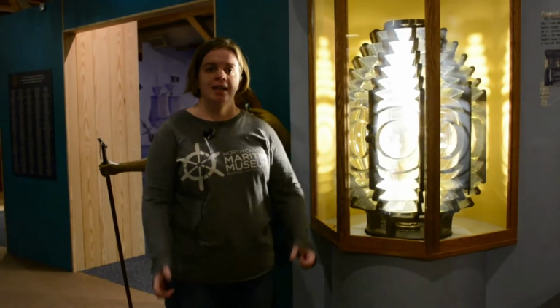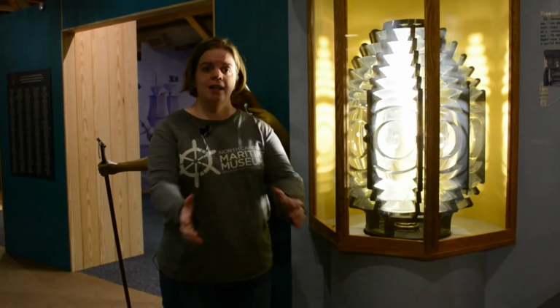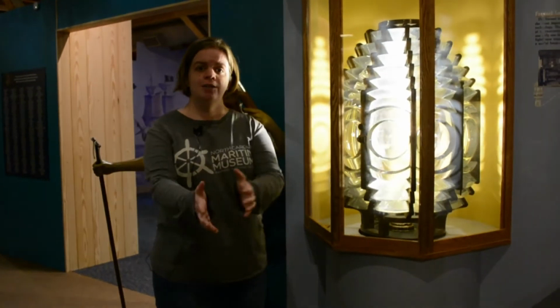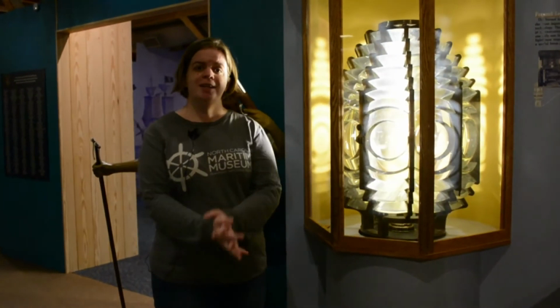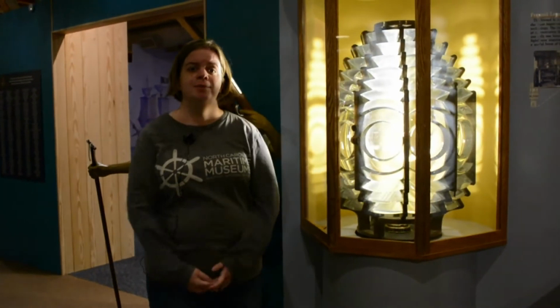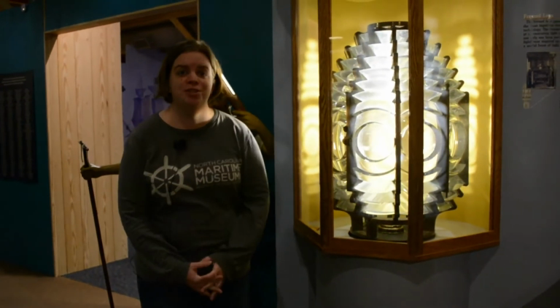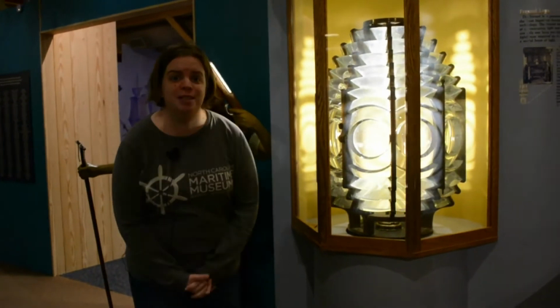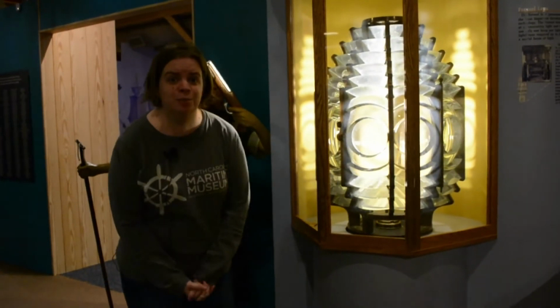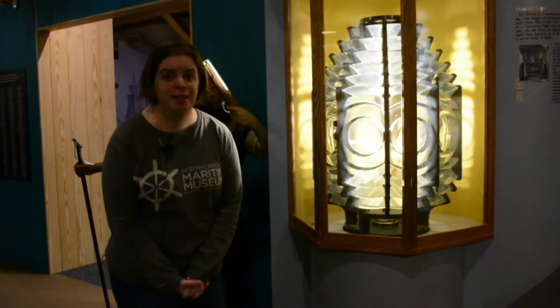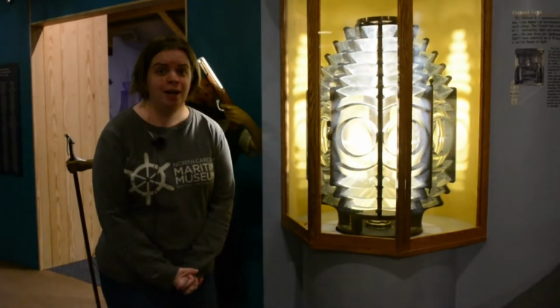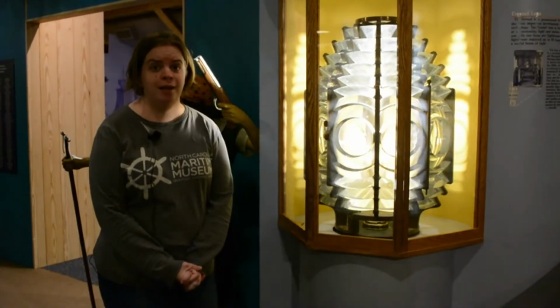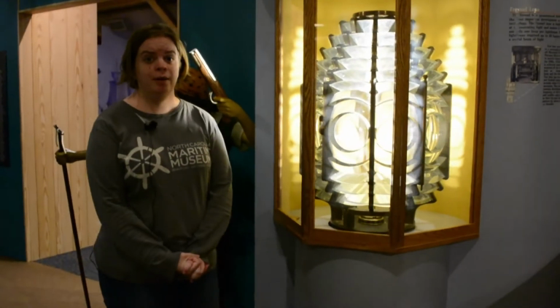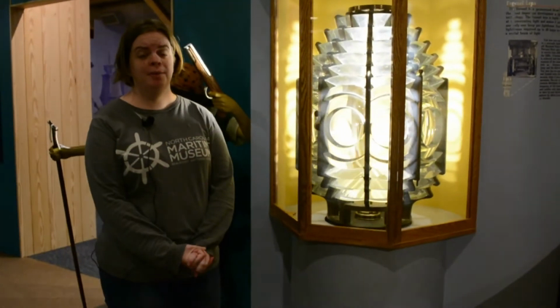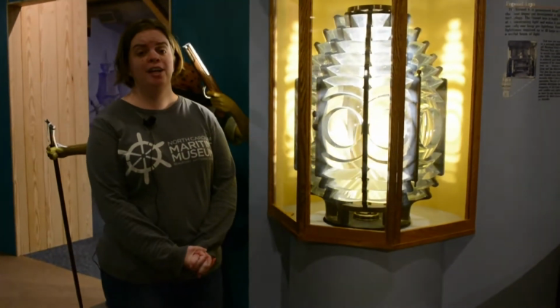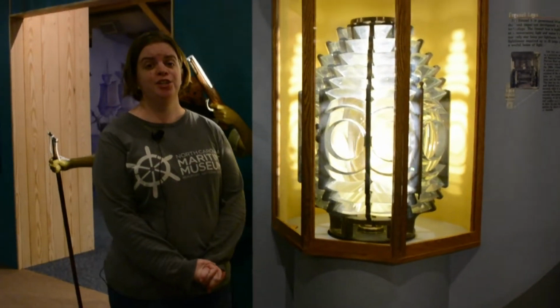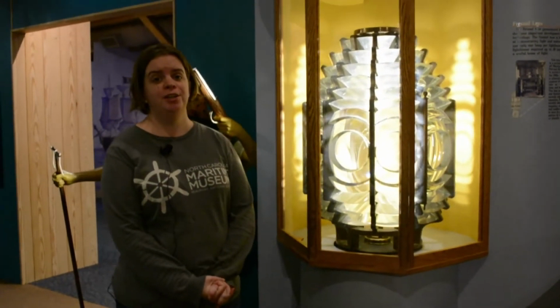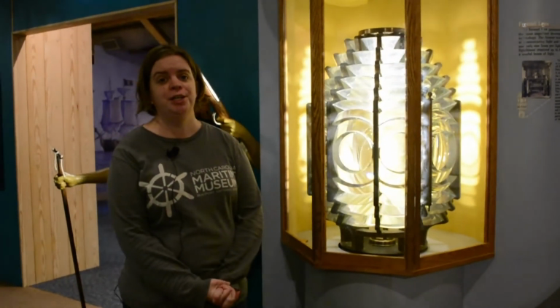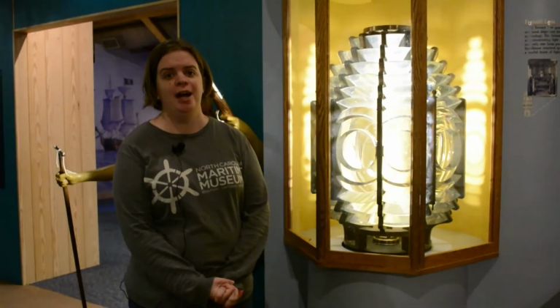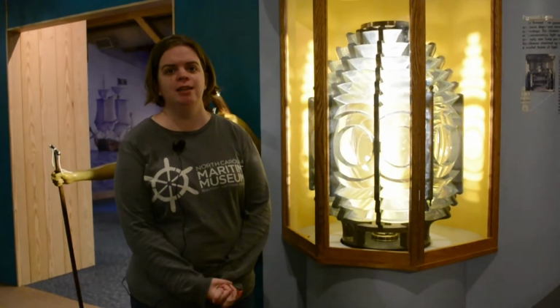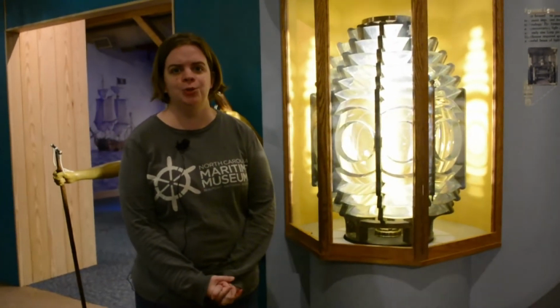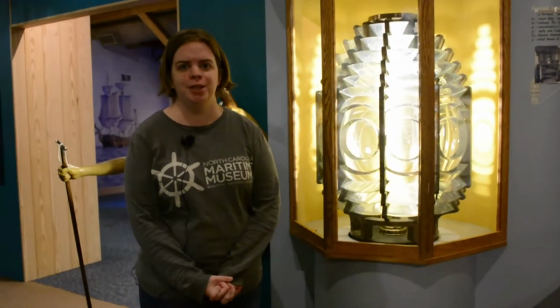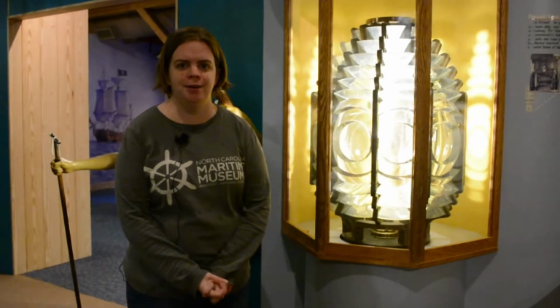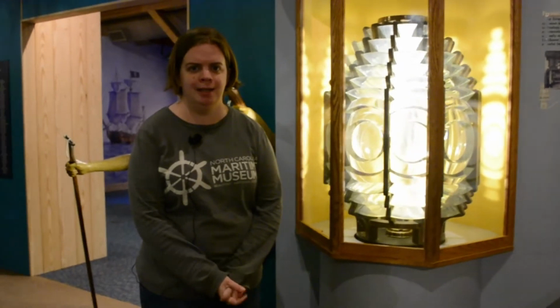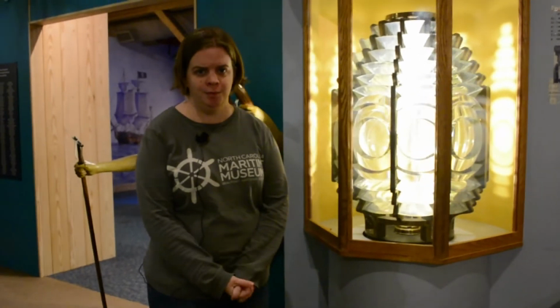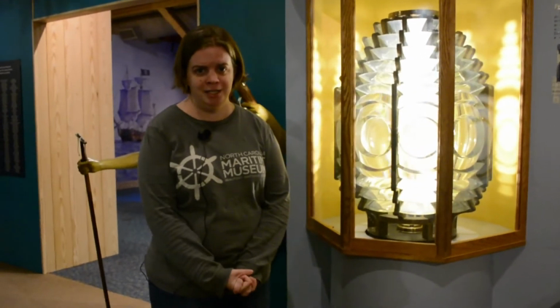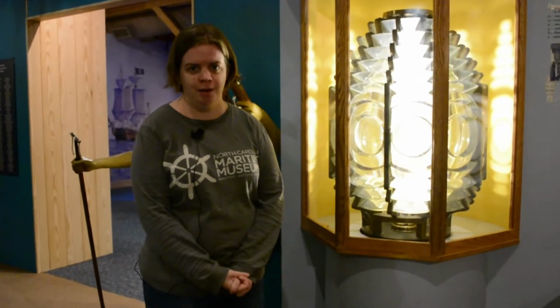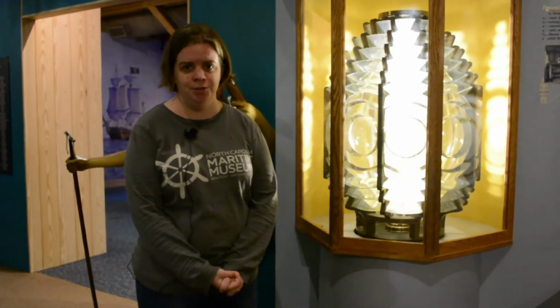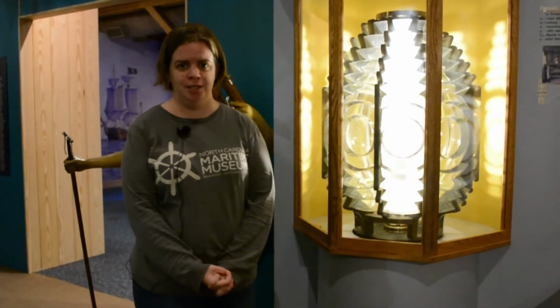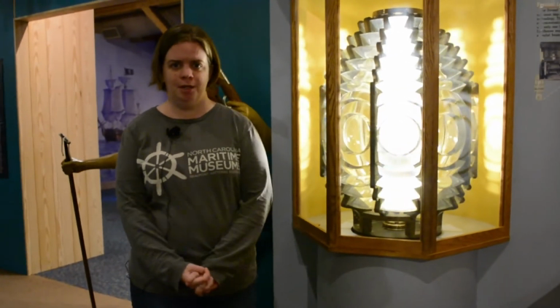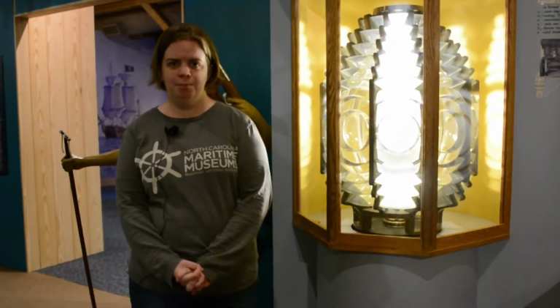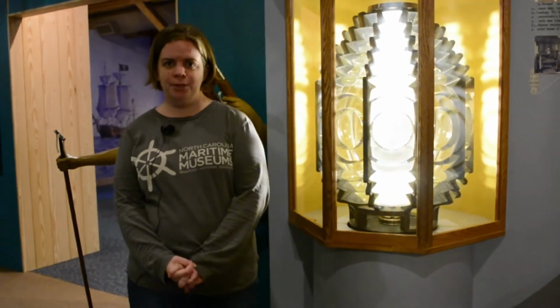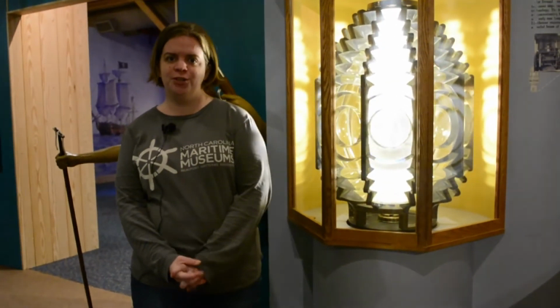Hello, my name is Christine Brinn. I am an educator here at the North Carolina Maritime Museum in Beaufort.